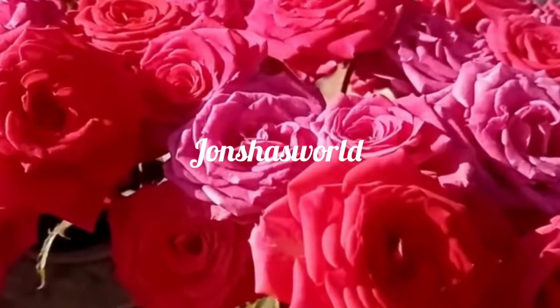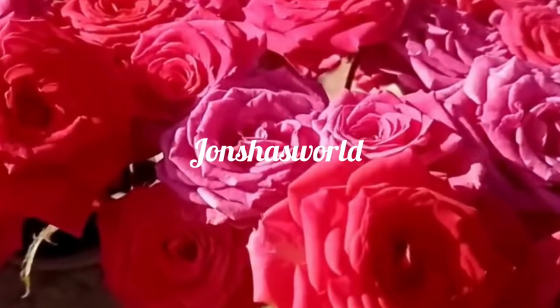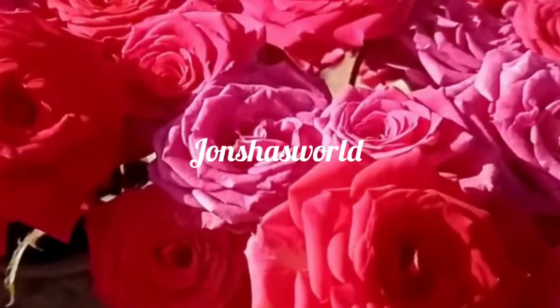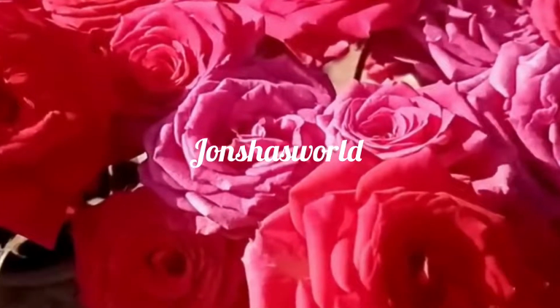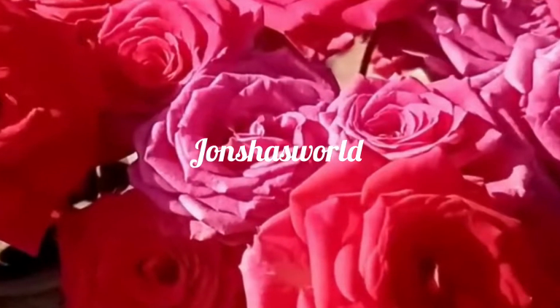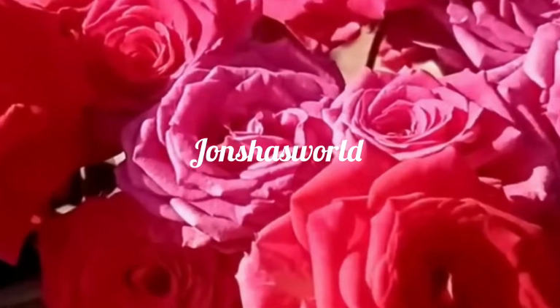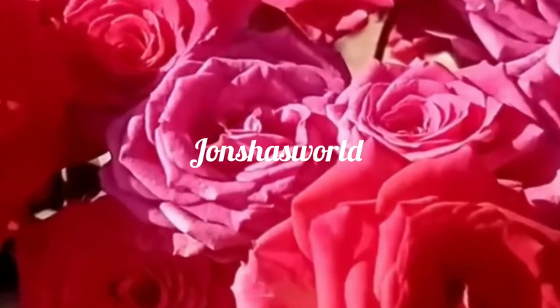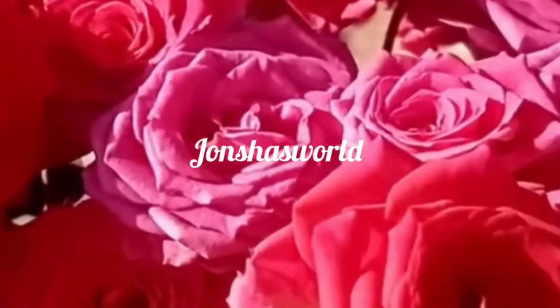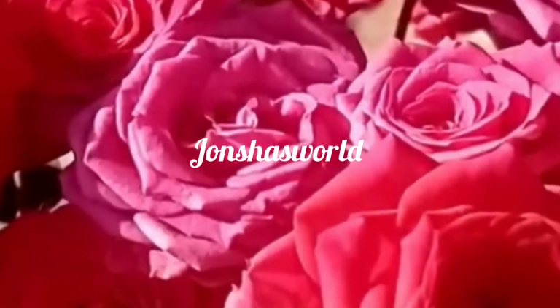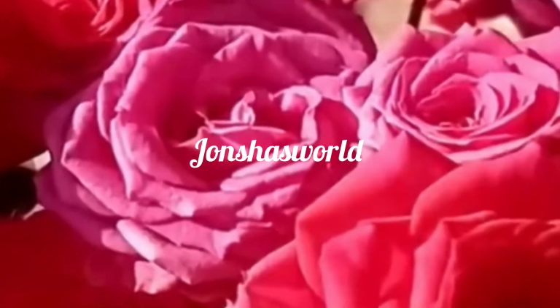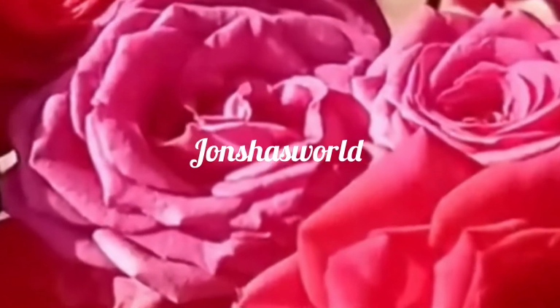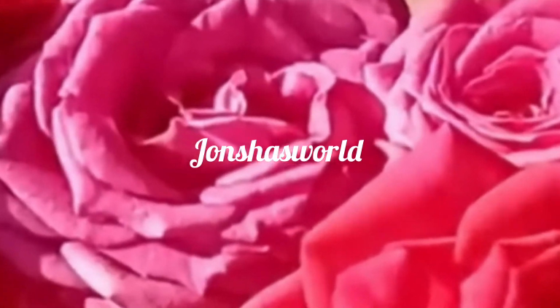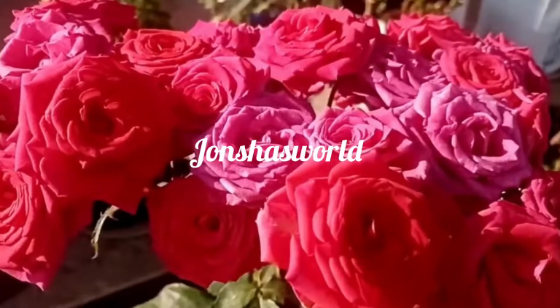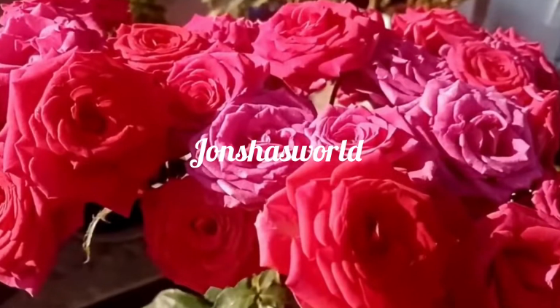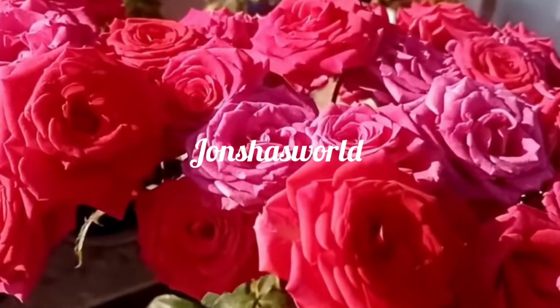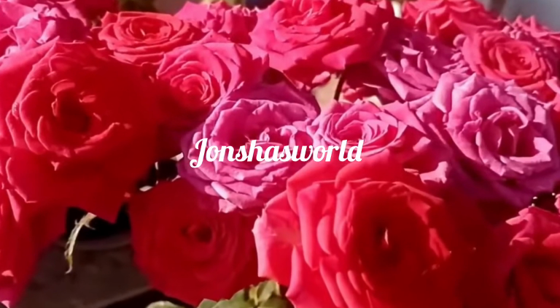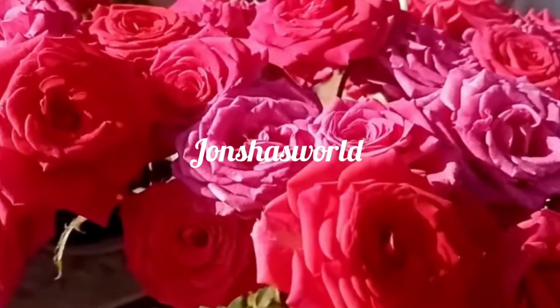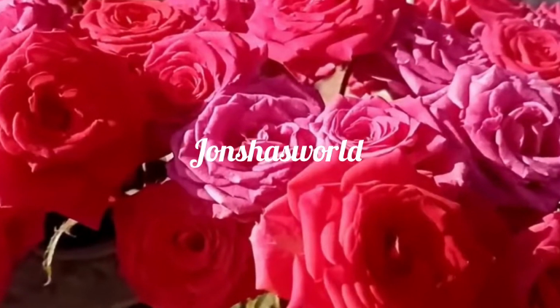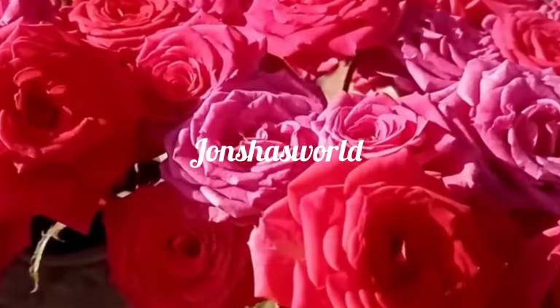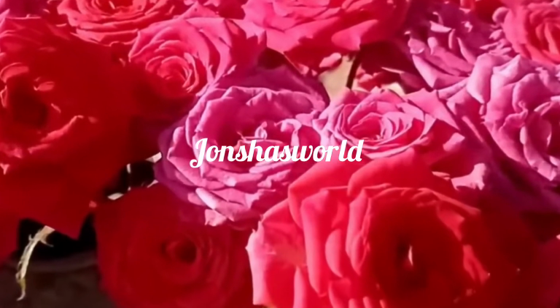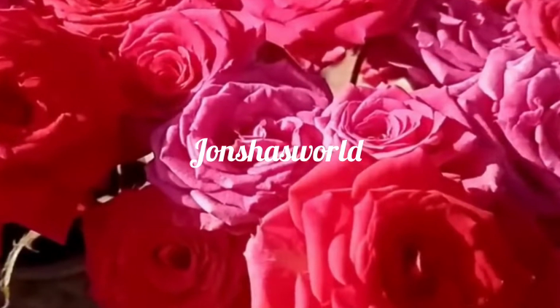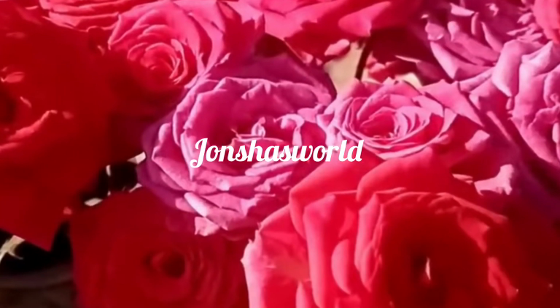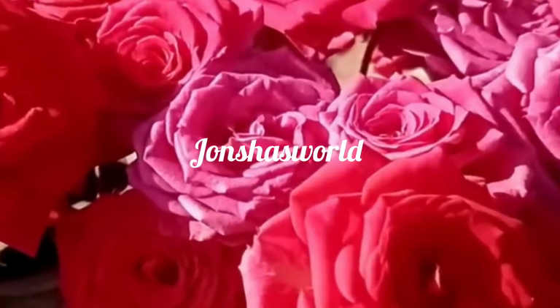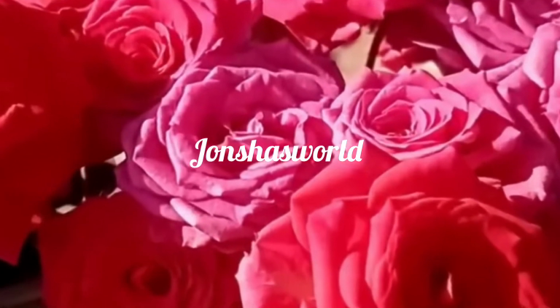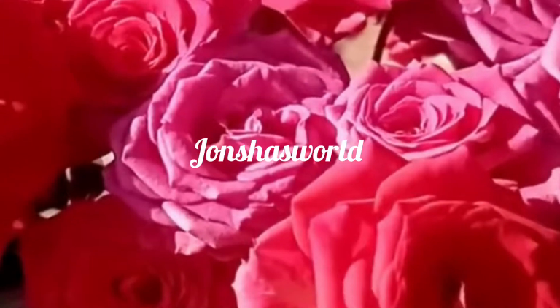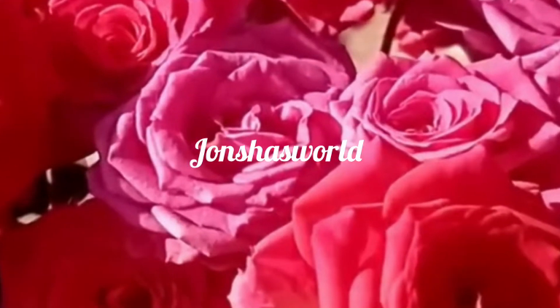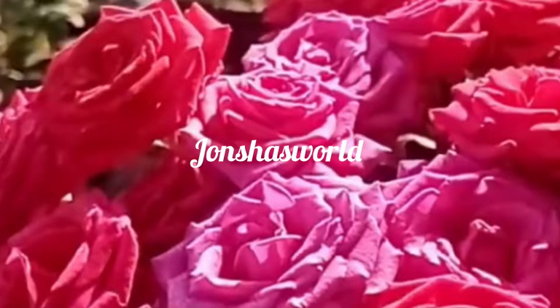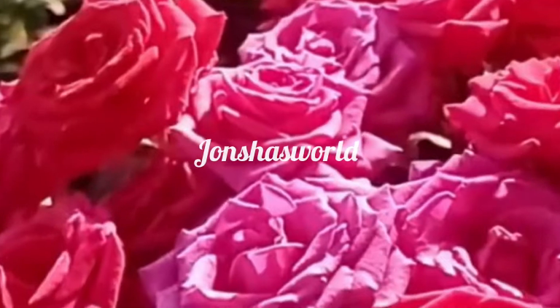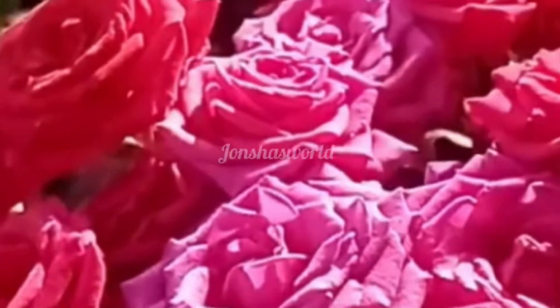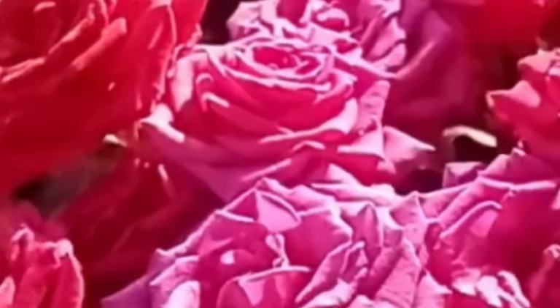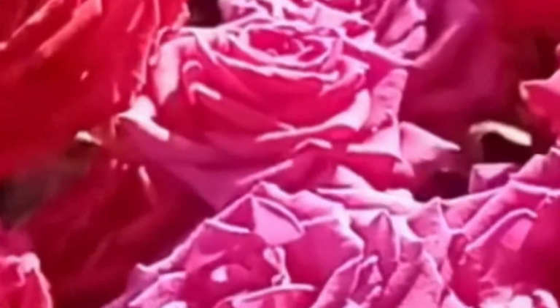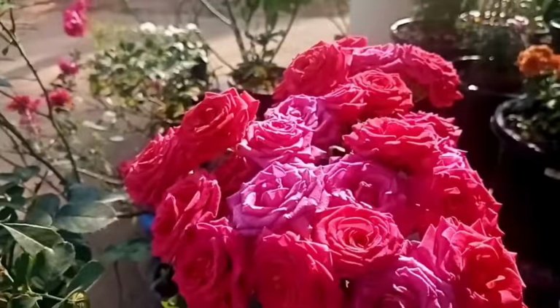Welcome to John Shotswold. What is our video?